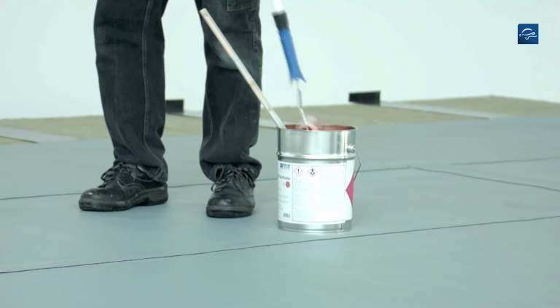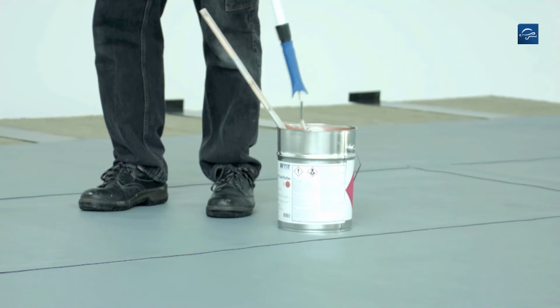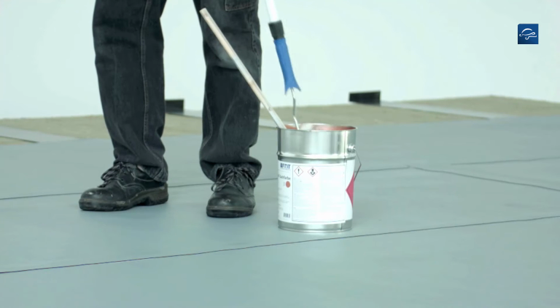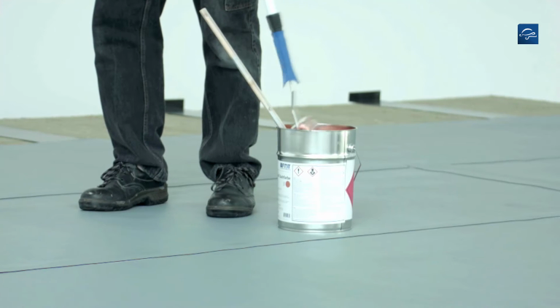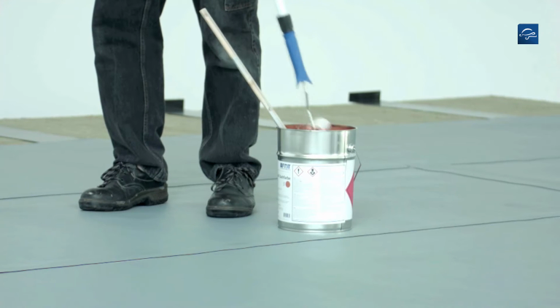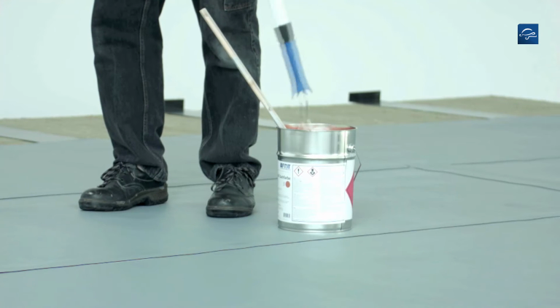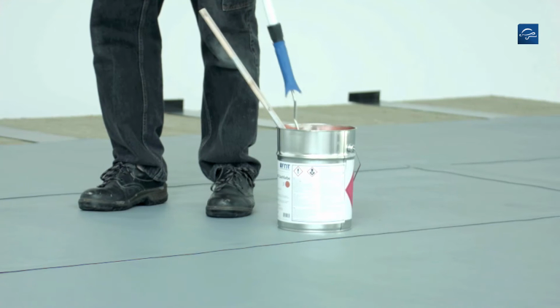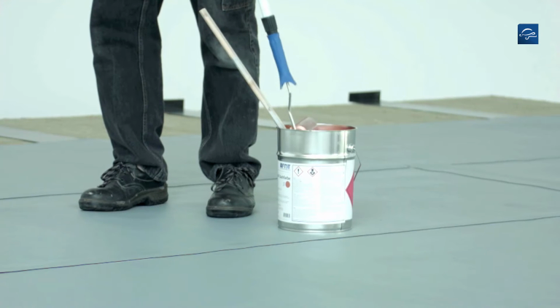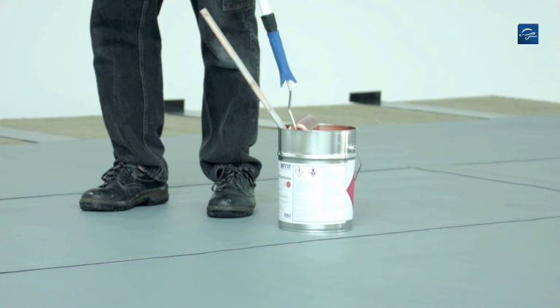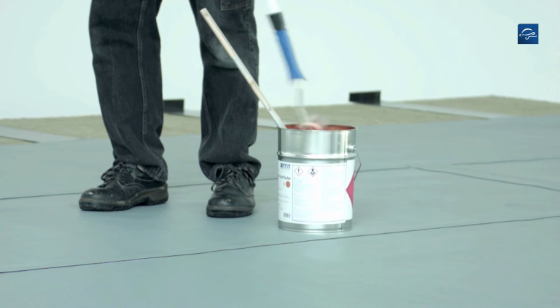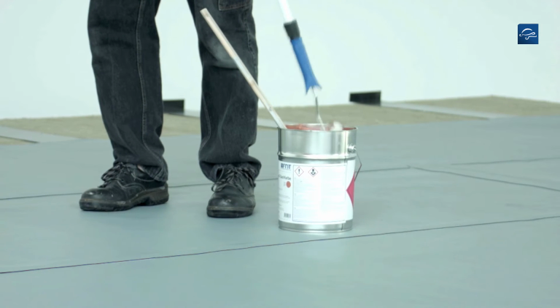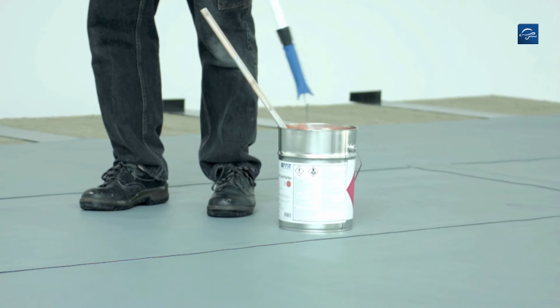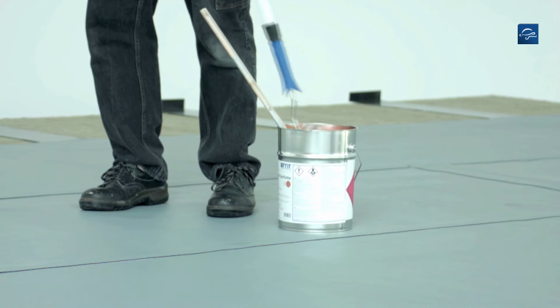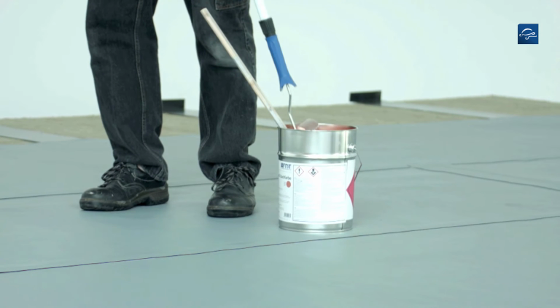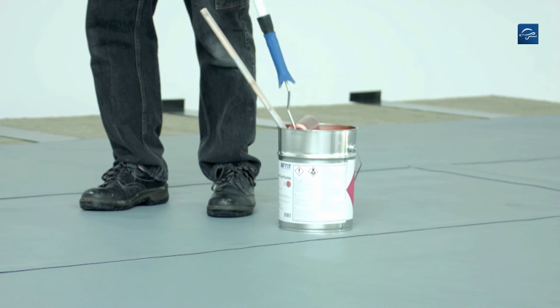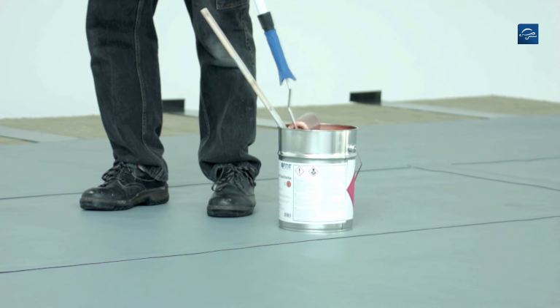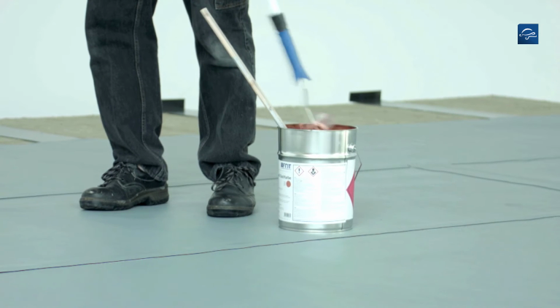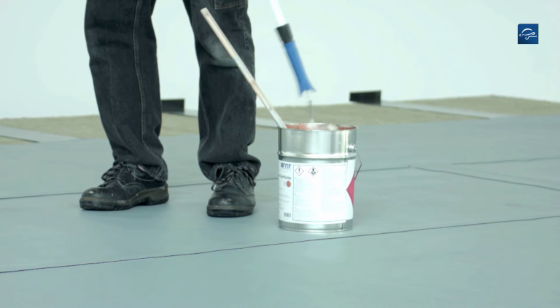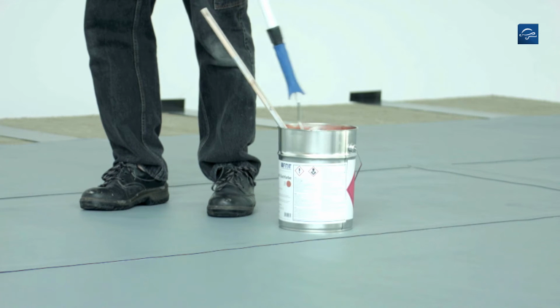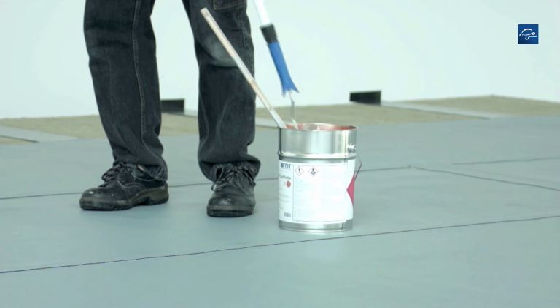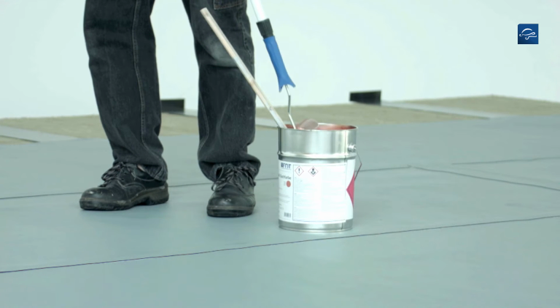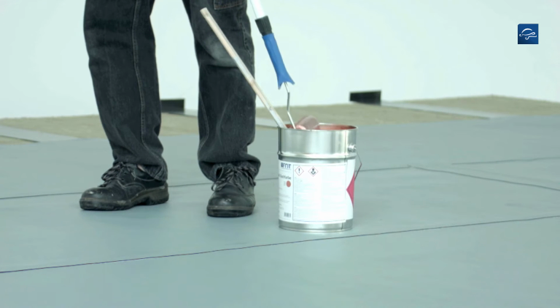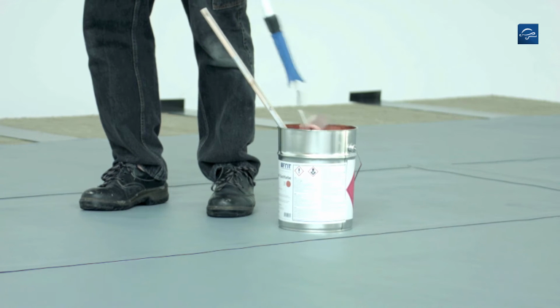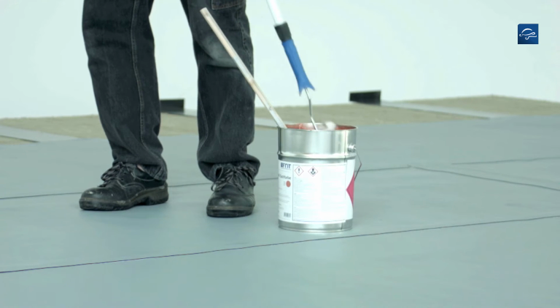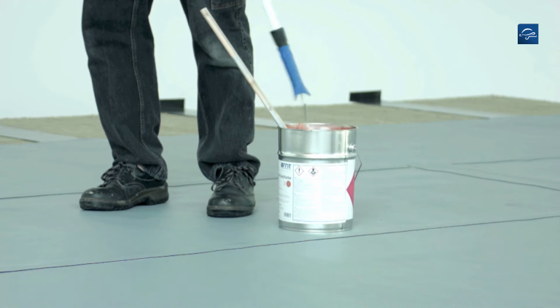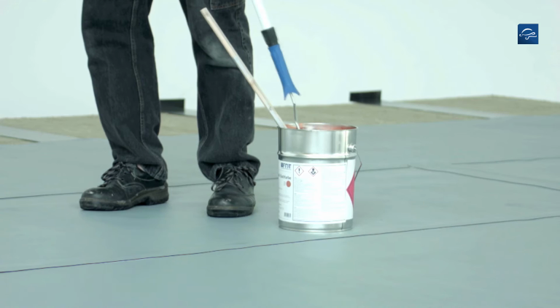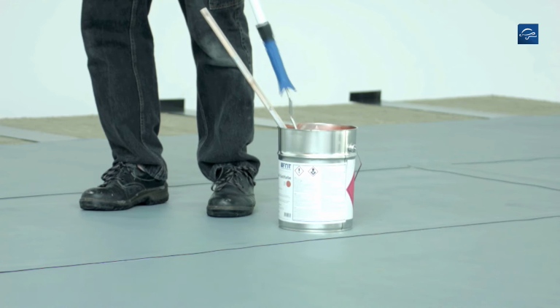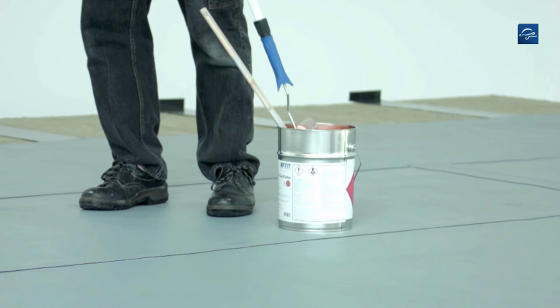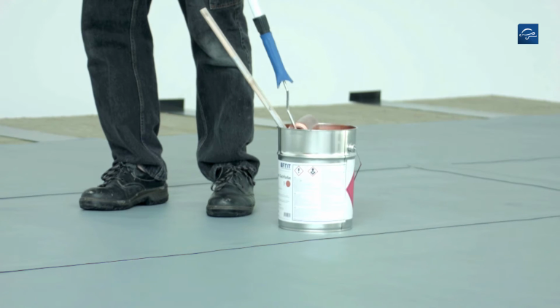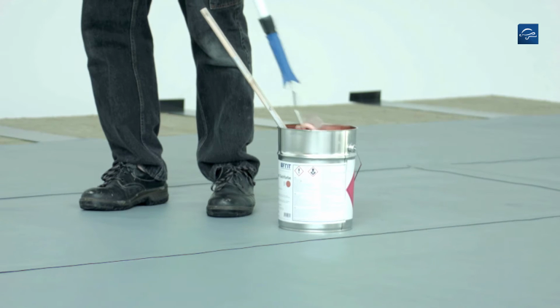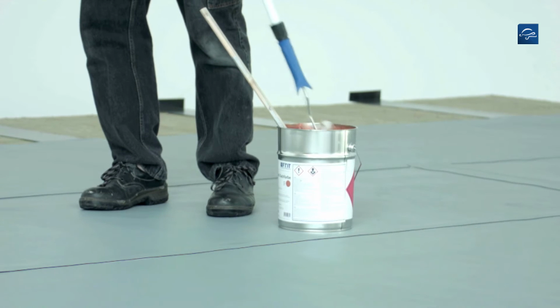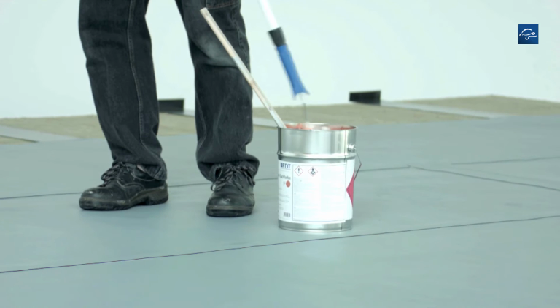The substrate must be clean and dry. Old roofing membranes must be thoroughly cleaned.